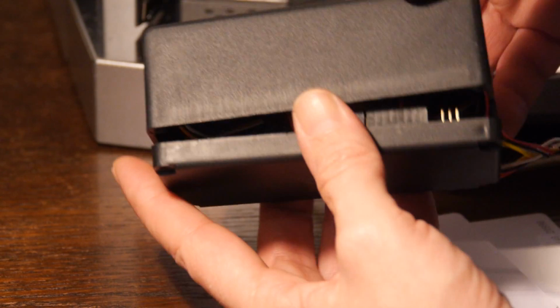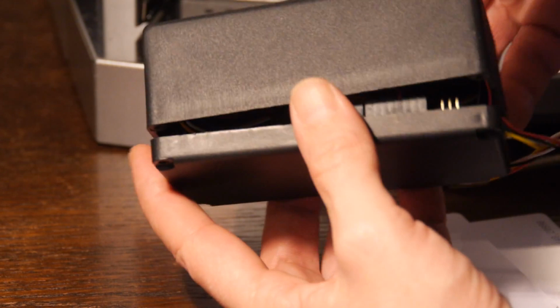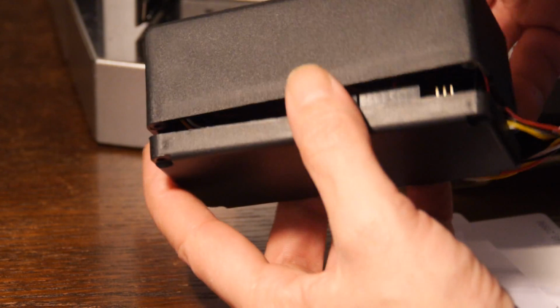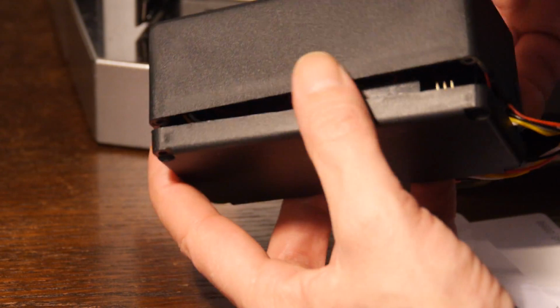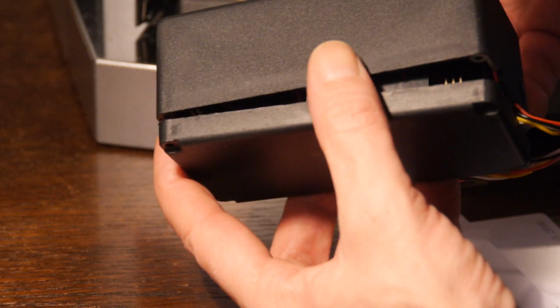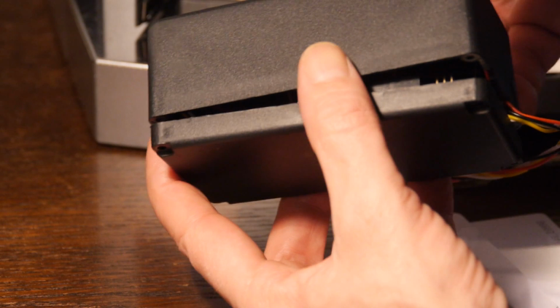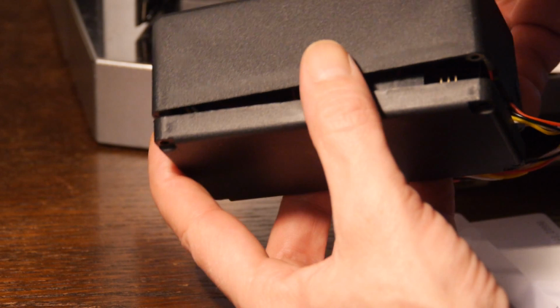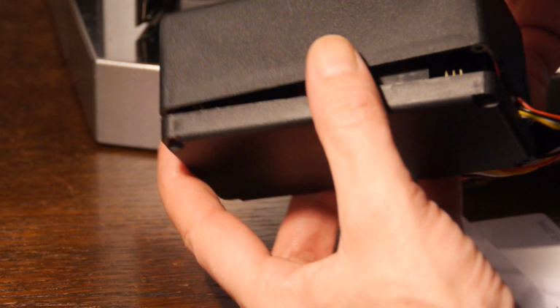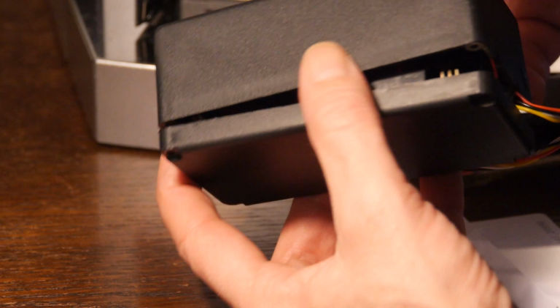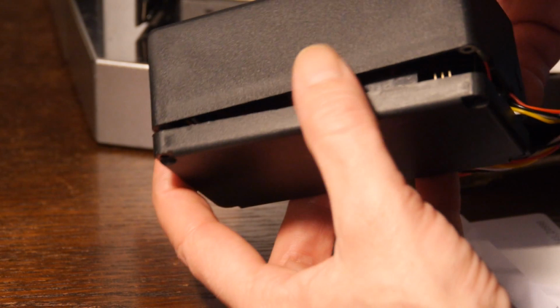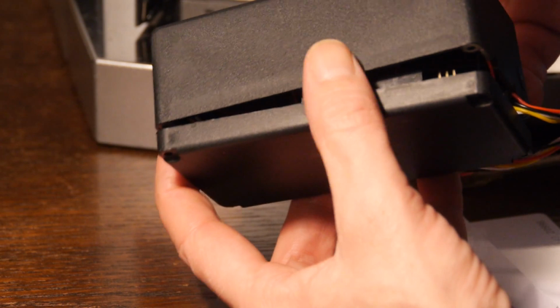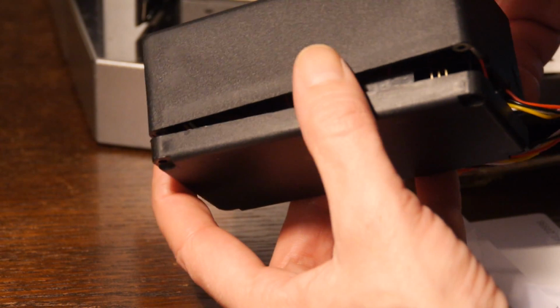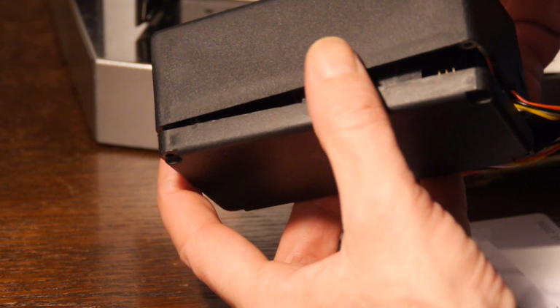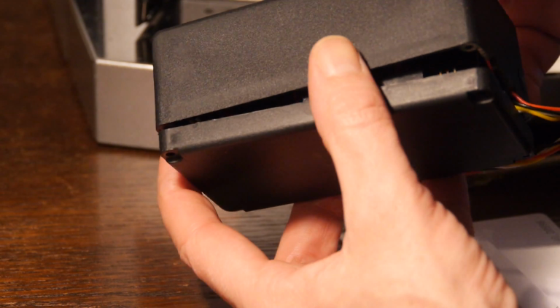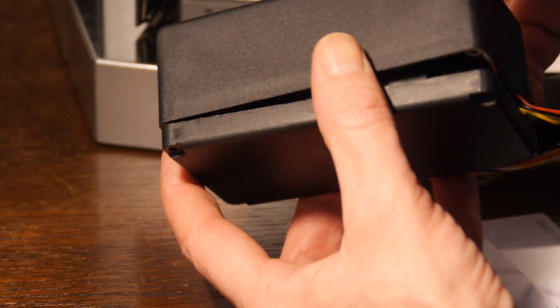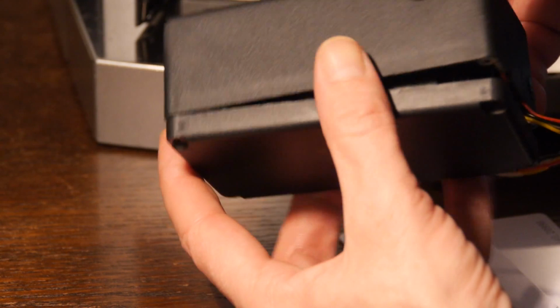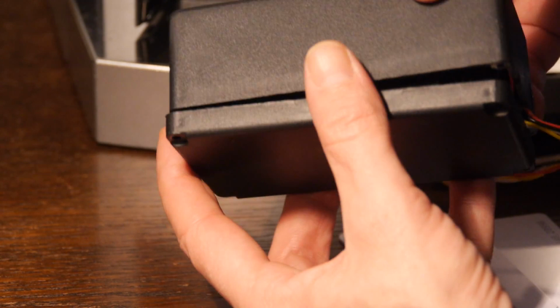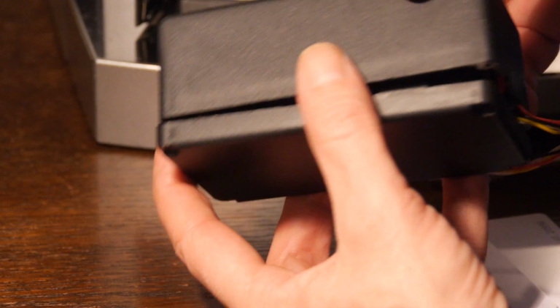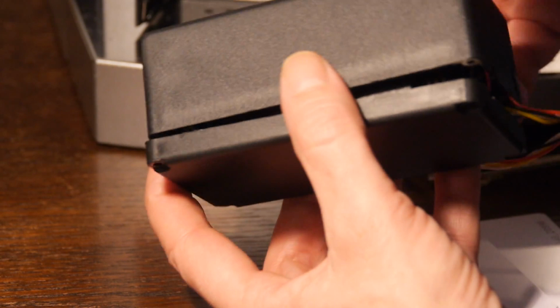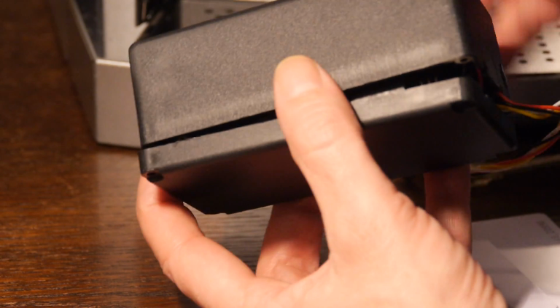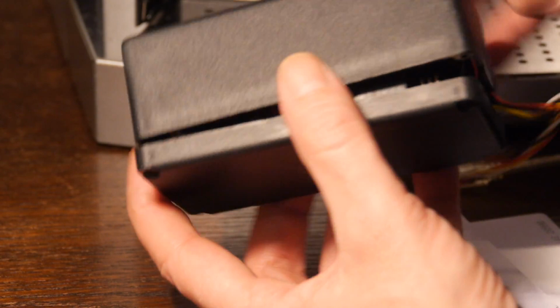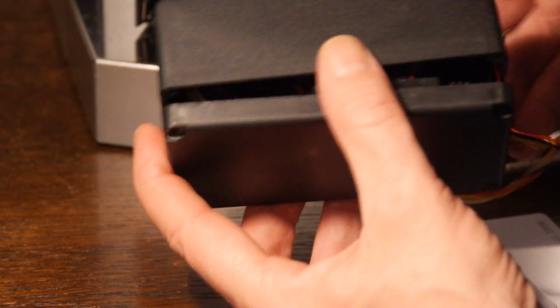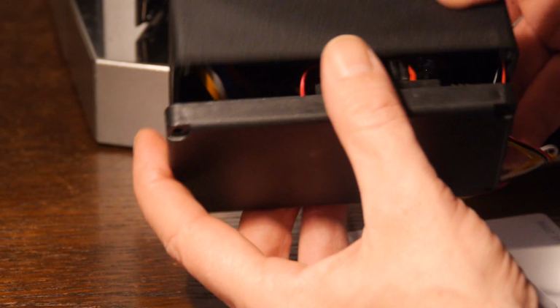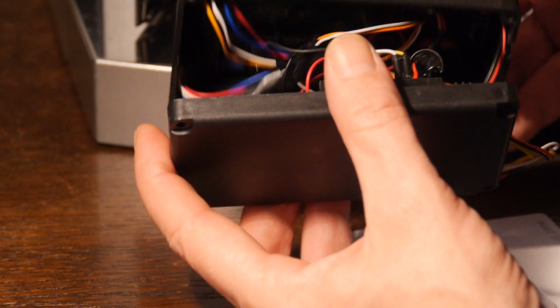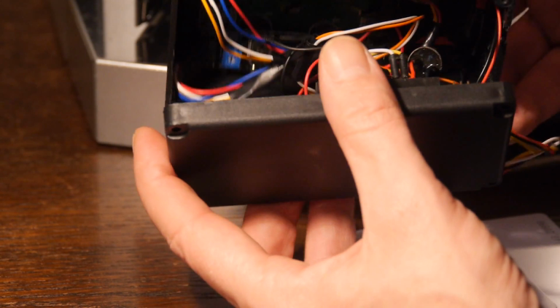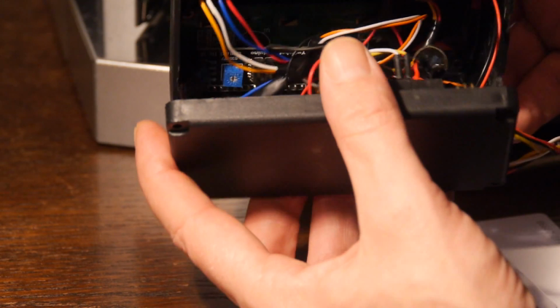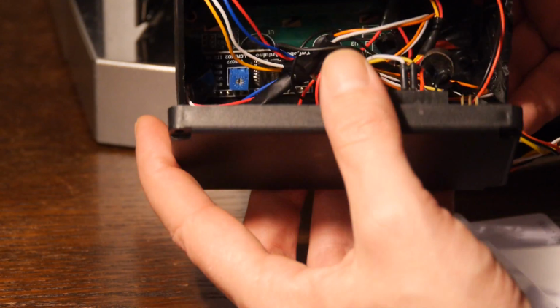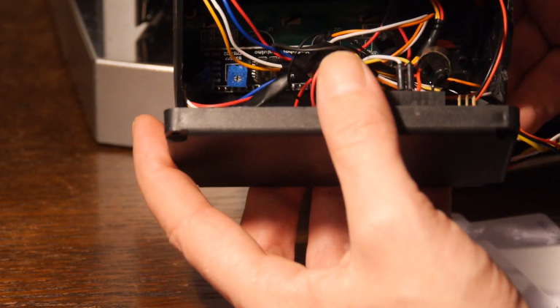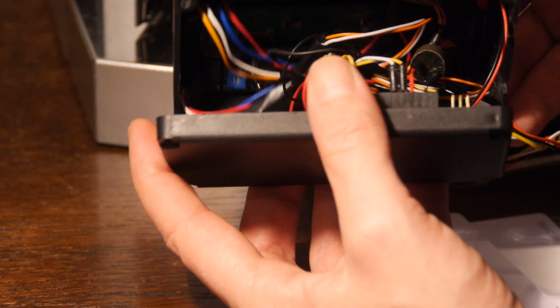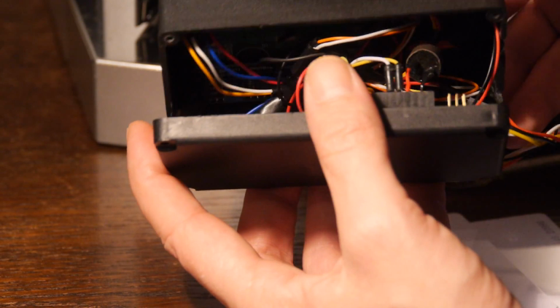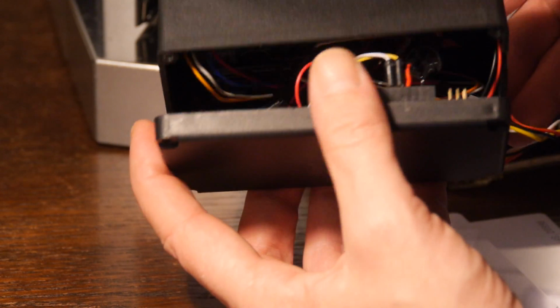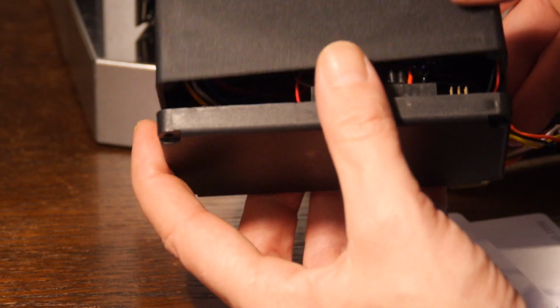I will provide the pin diagram also, so that you can easily make it by yourself.